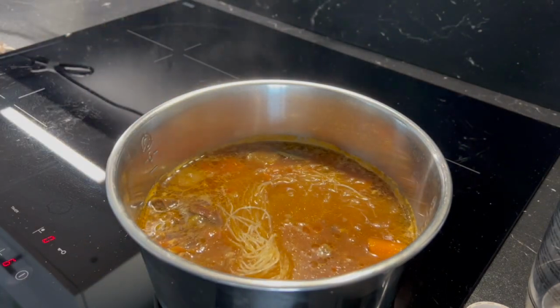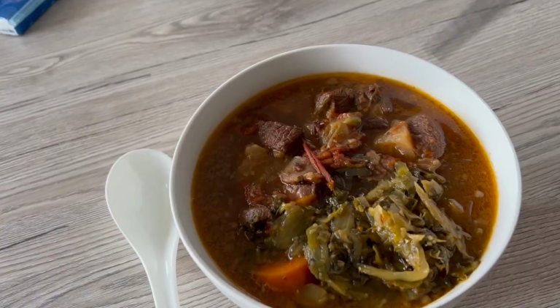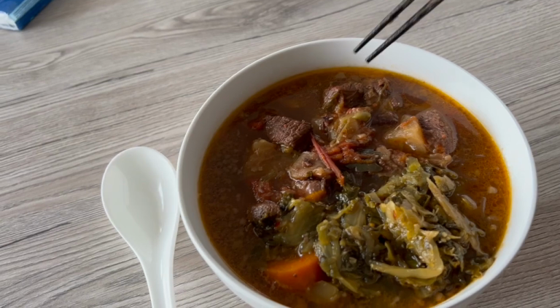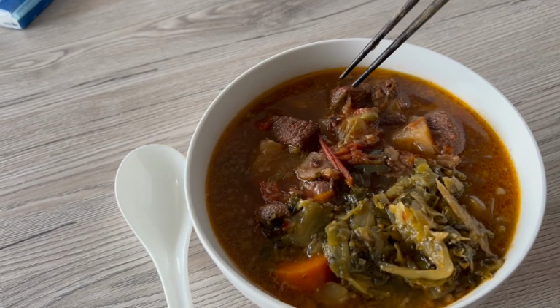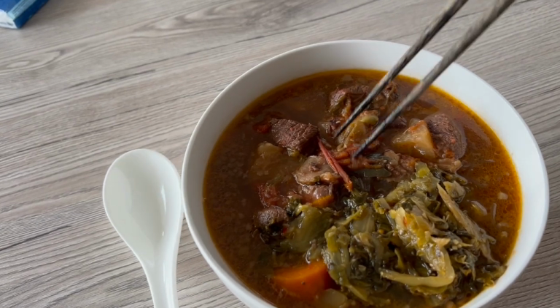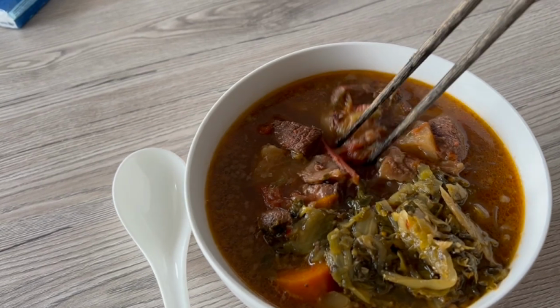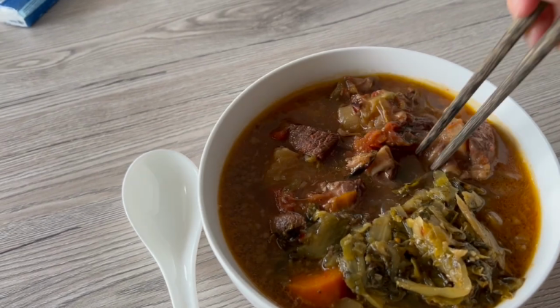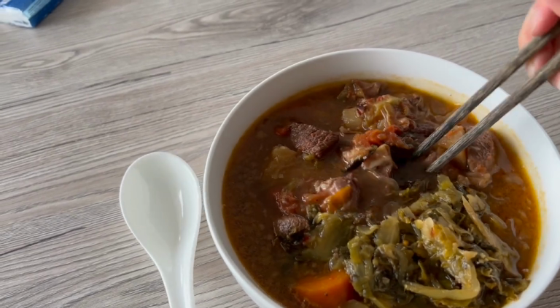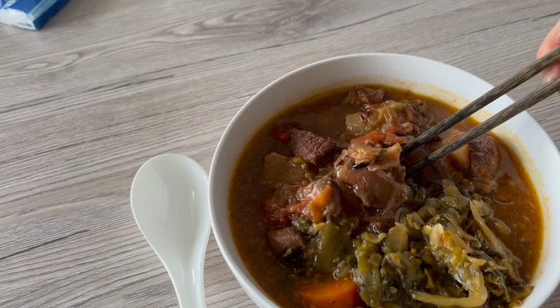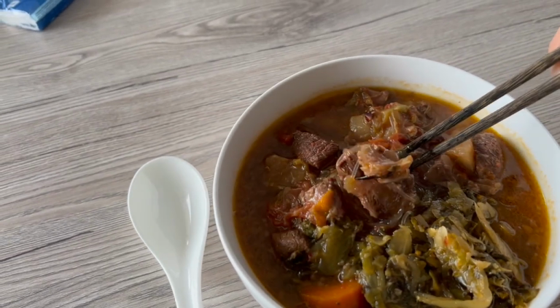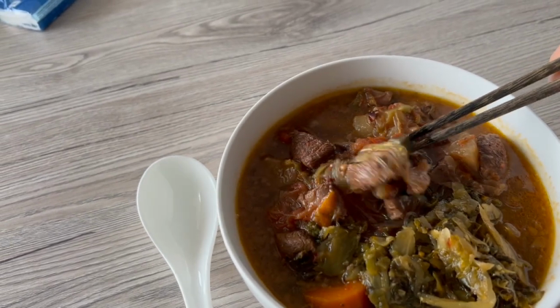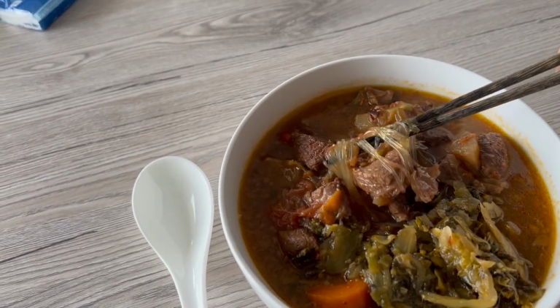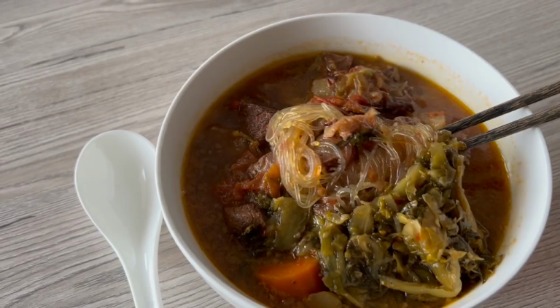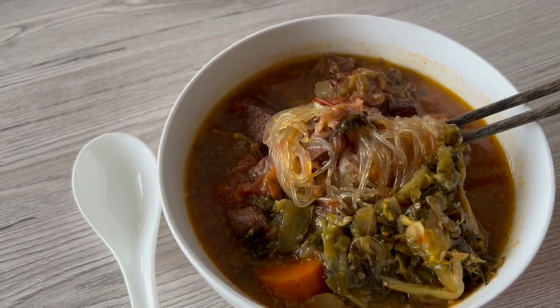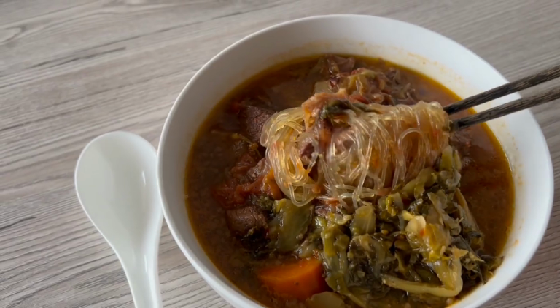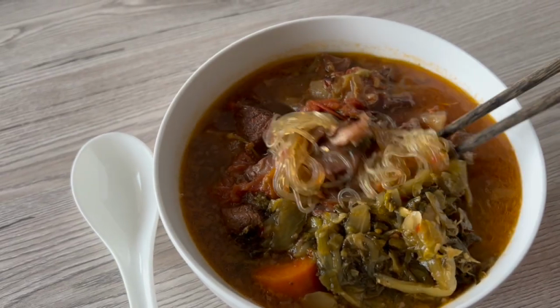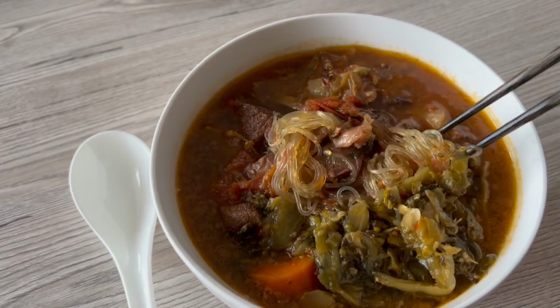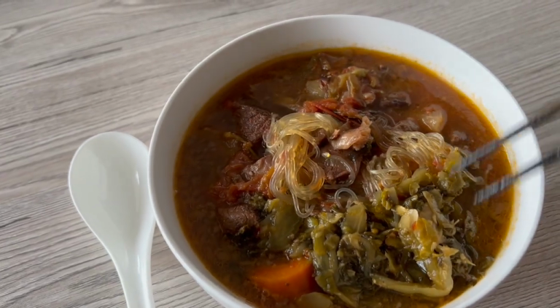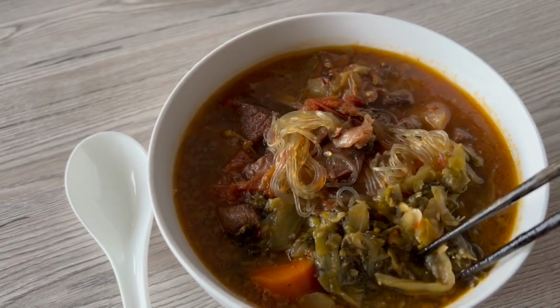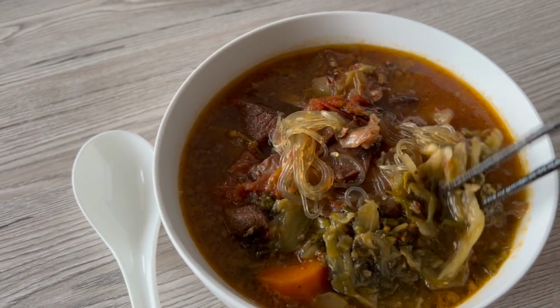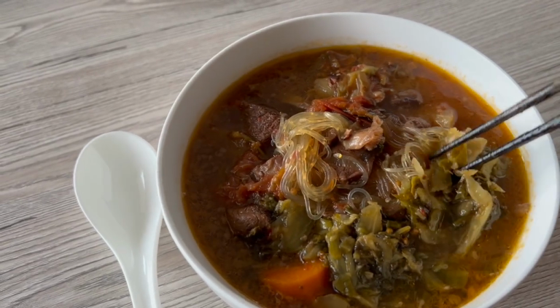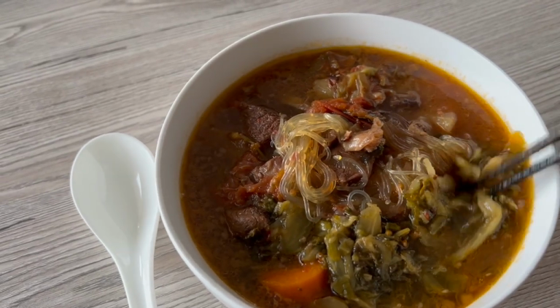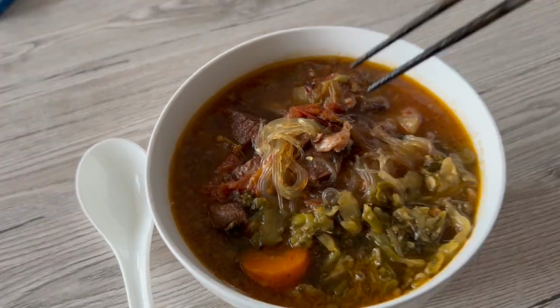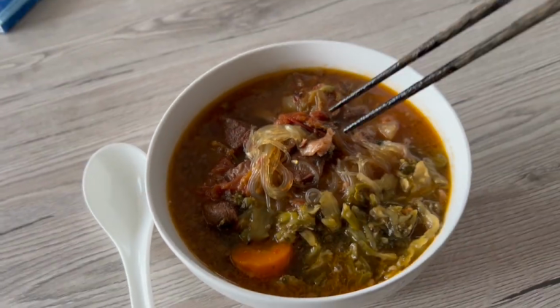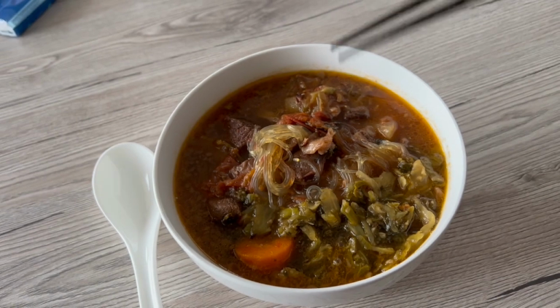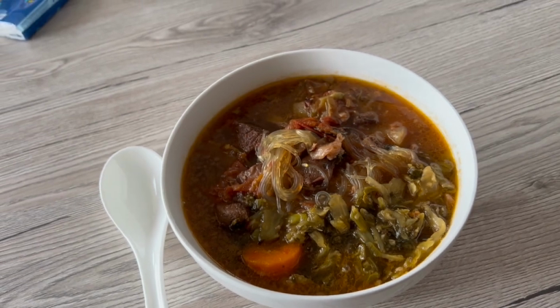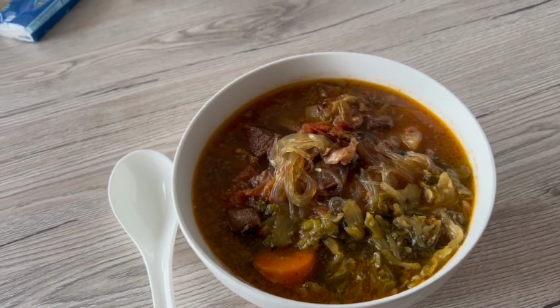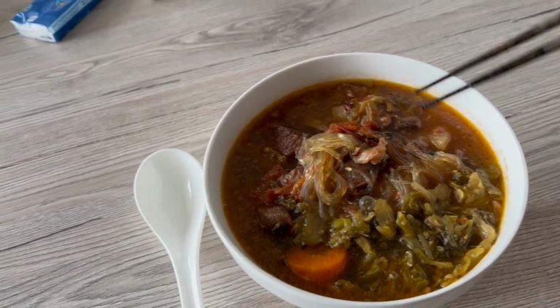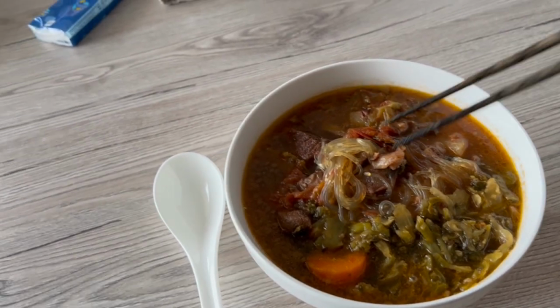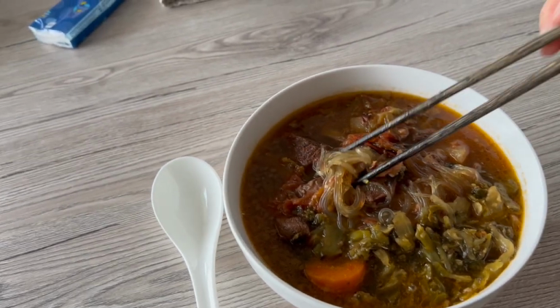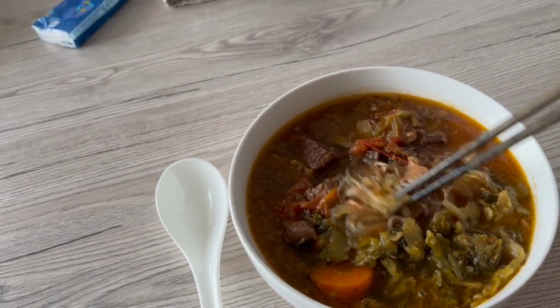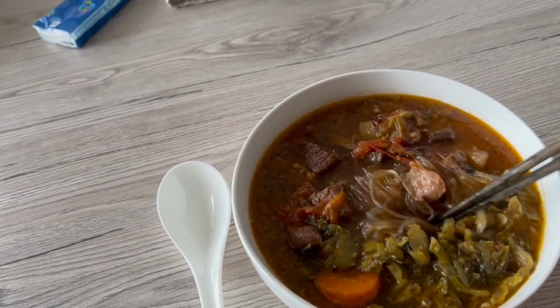We are having beef glass noodle soup — I made this a while ago and it's a freezer meal. It looks so good, I can't wait to dig in.